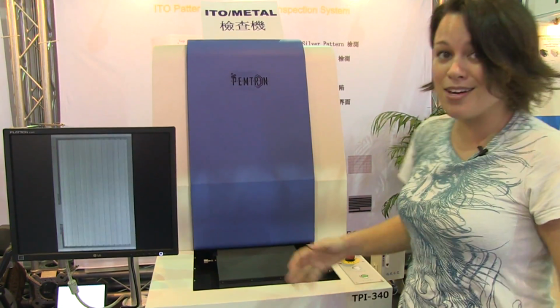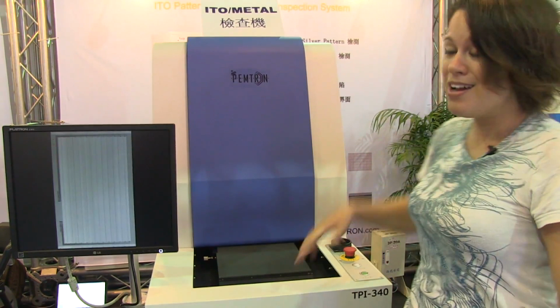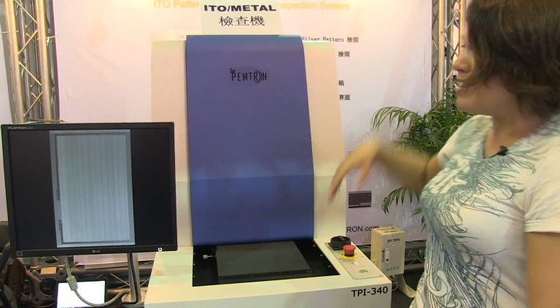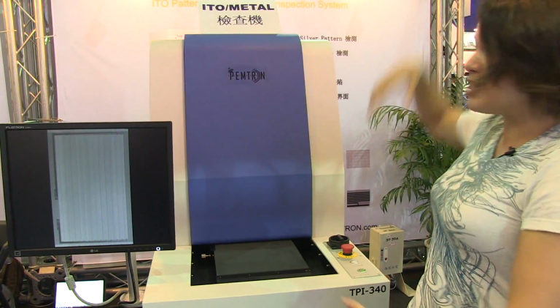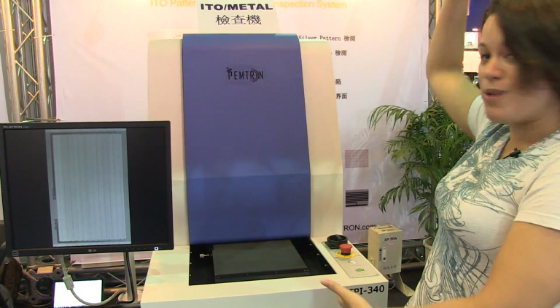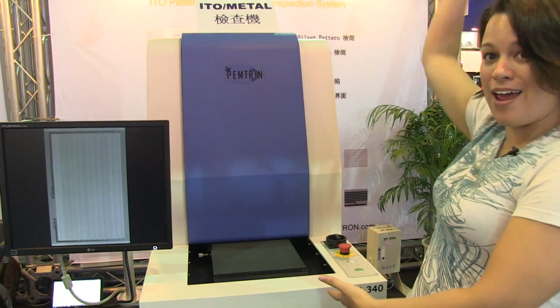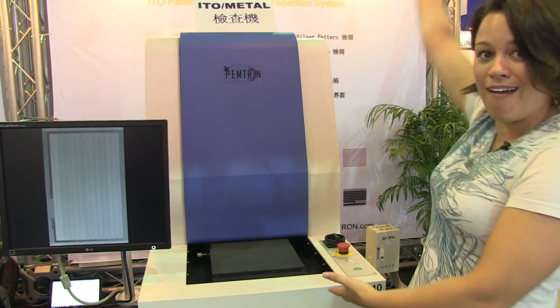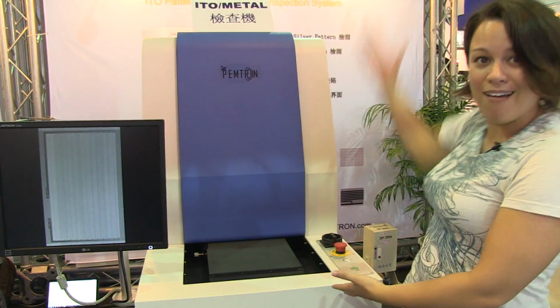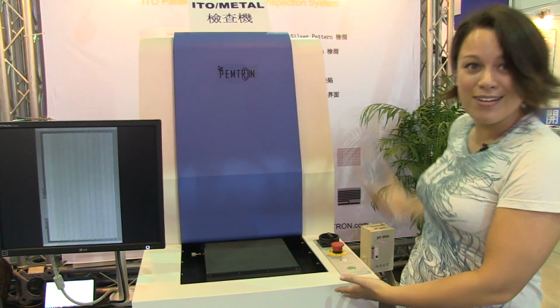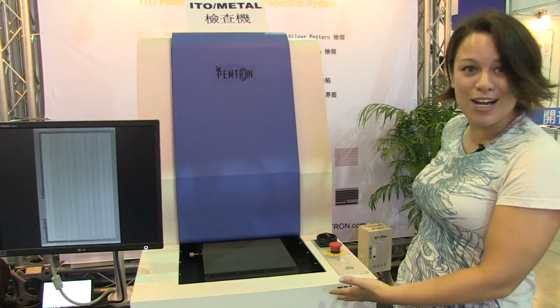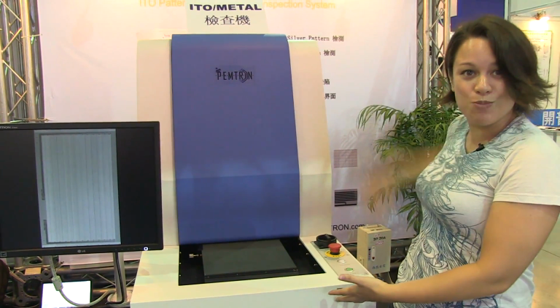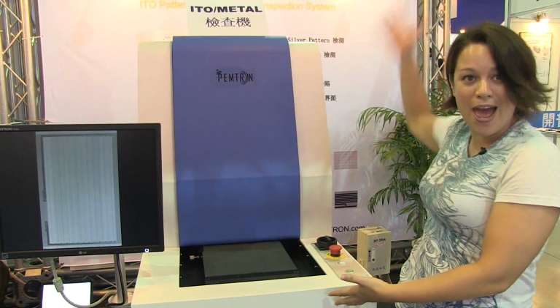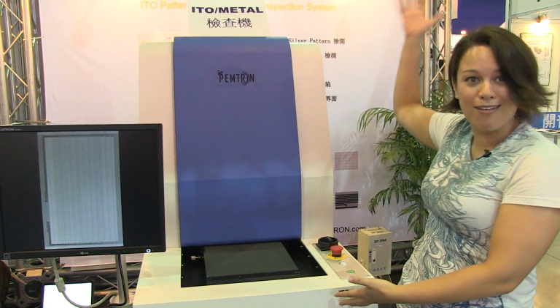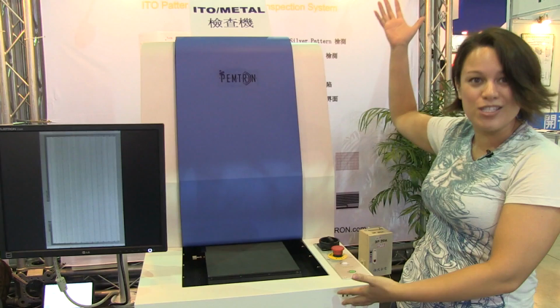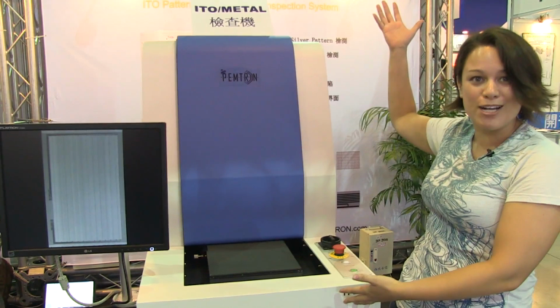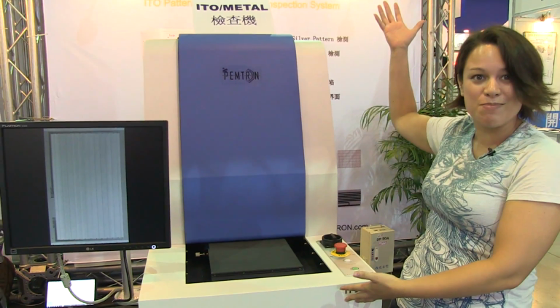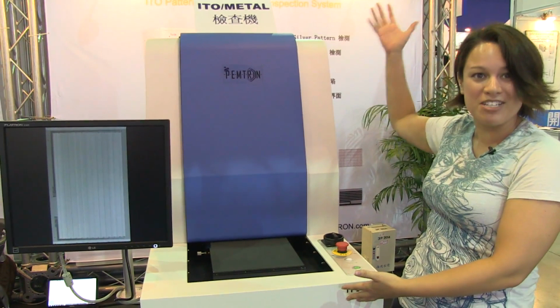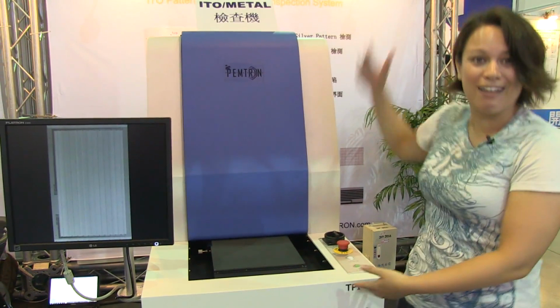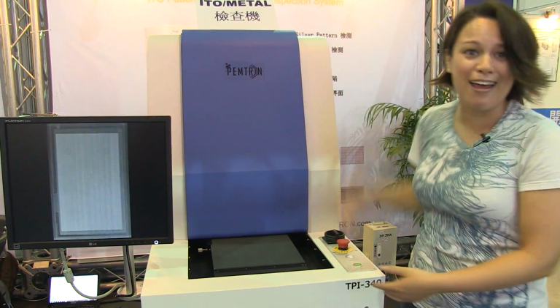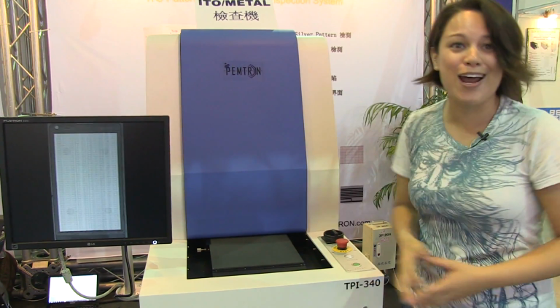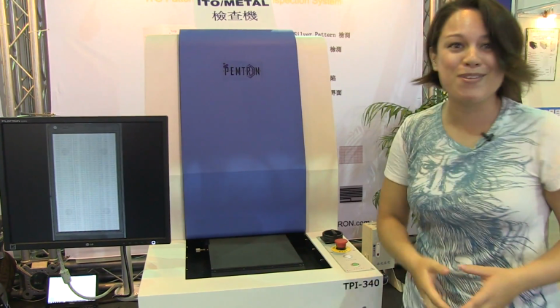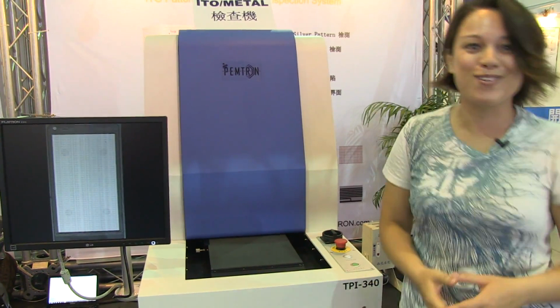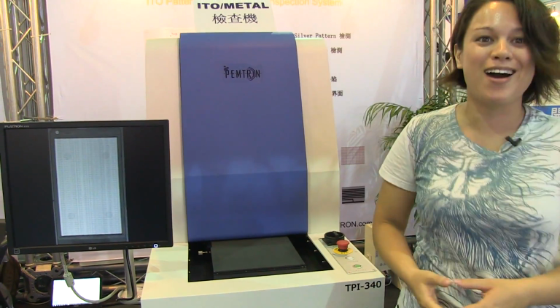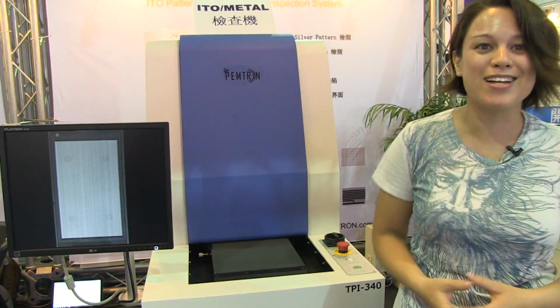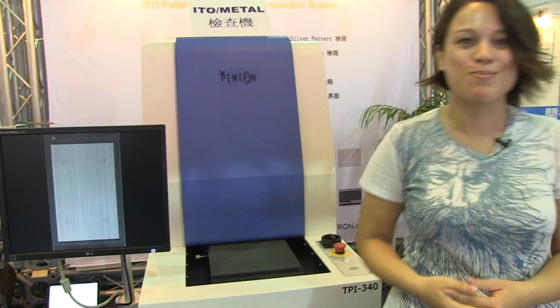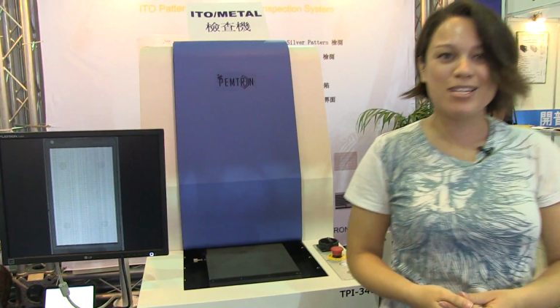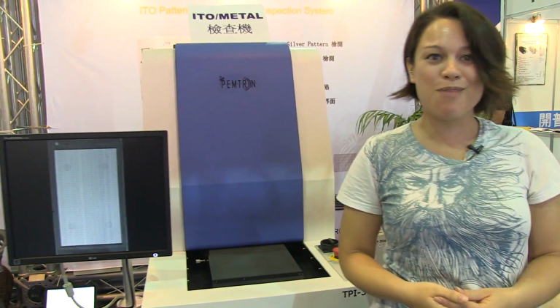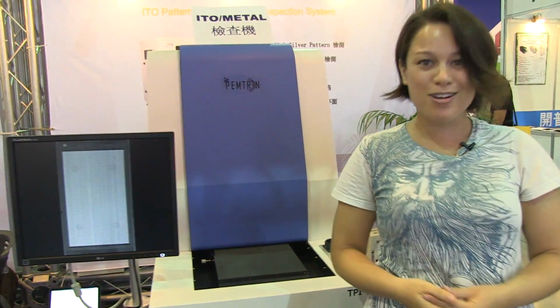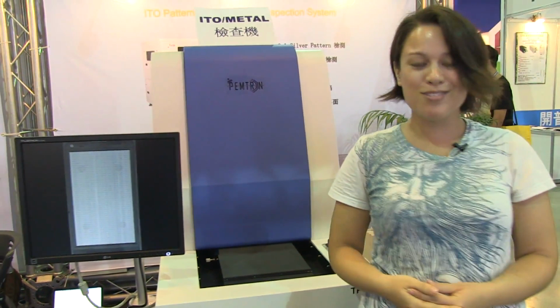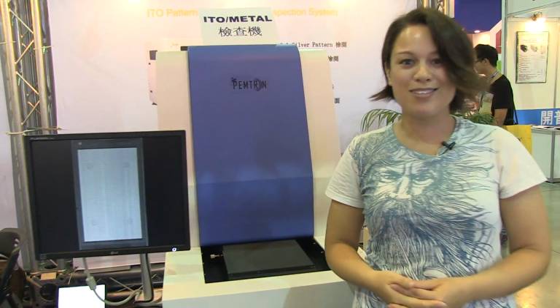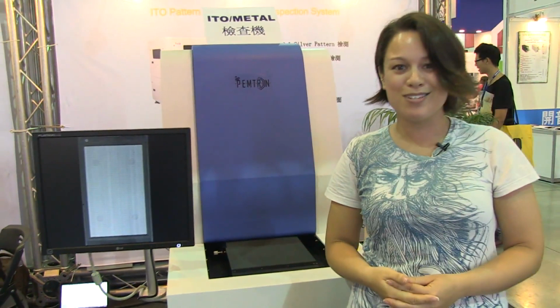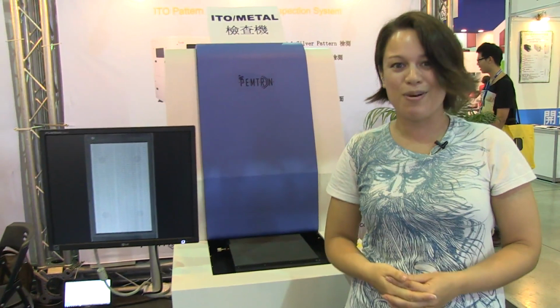This has been a touch panel inspection machine. I'm Nicole Scott at Display Taiwan 2012.